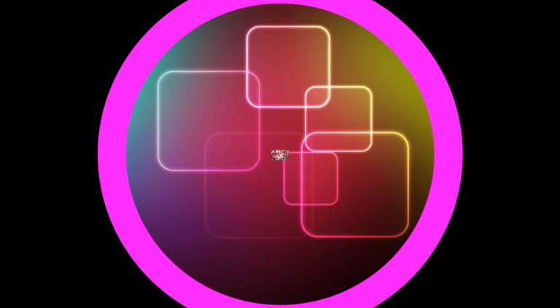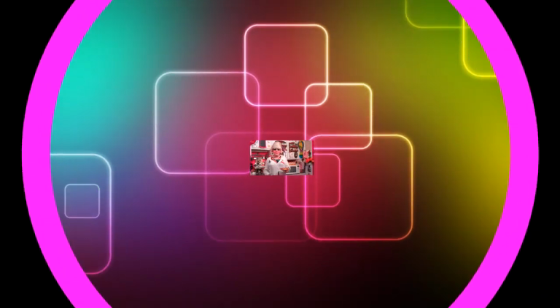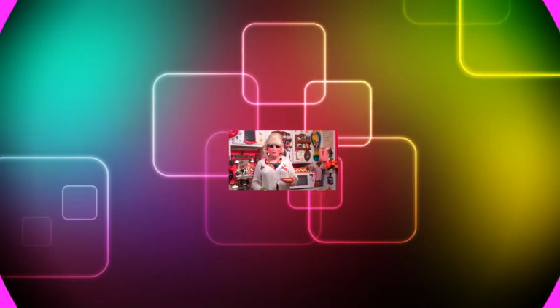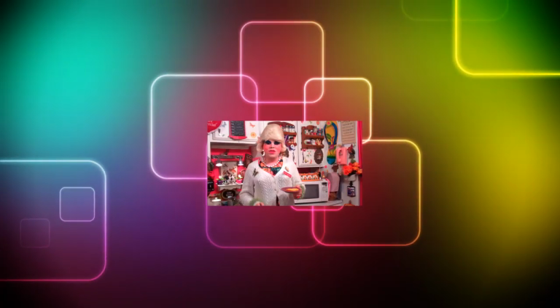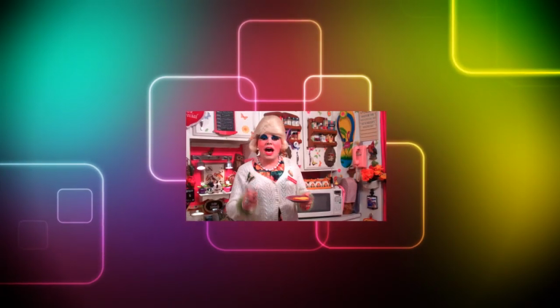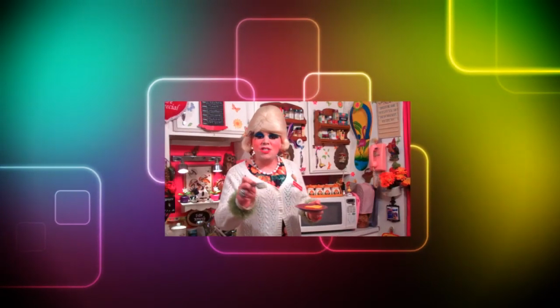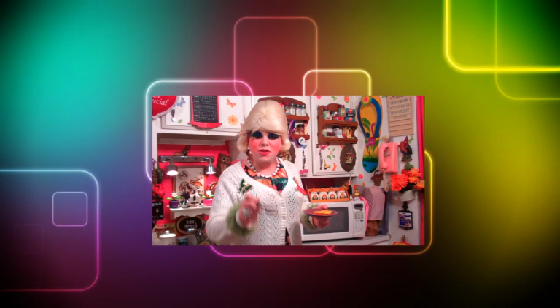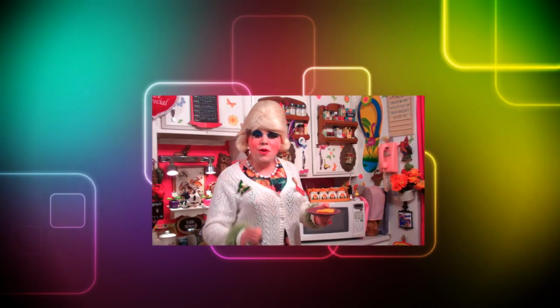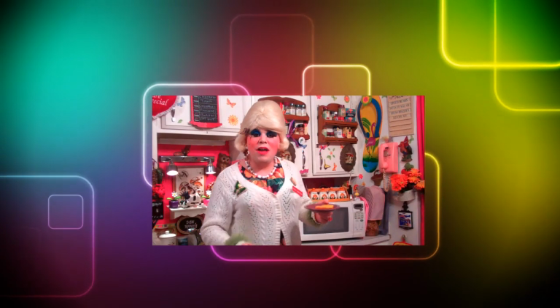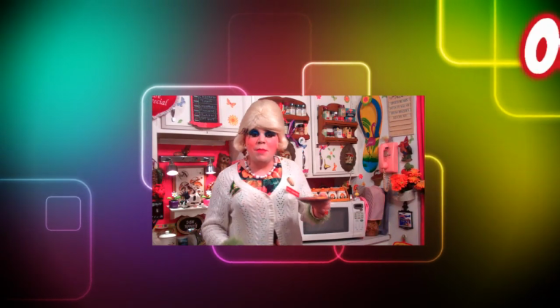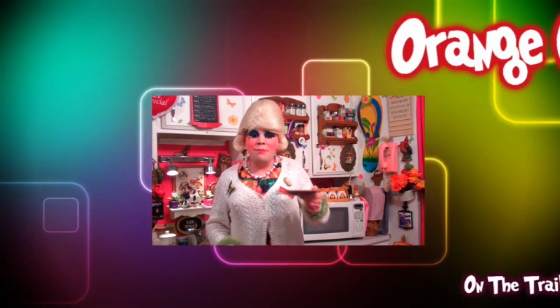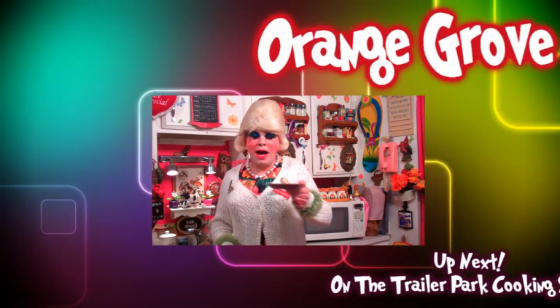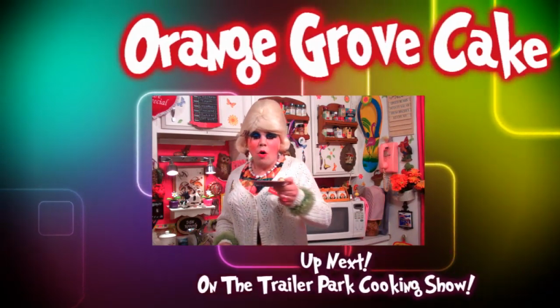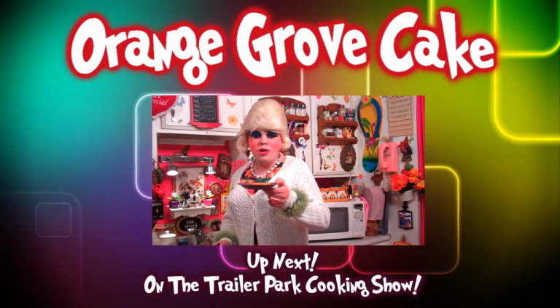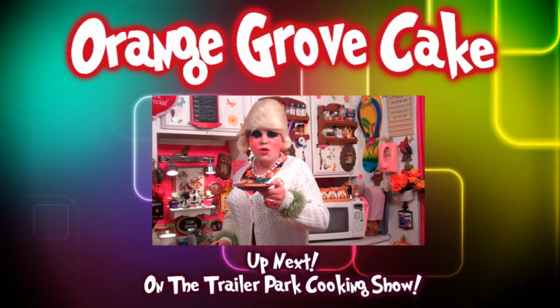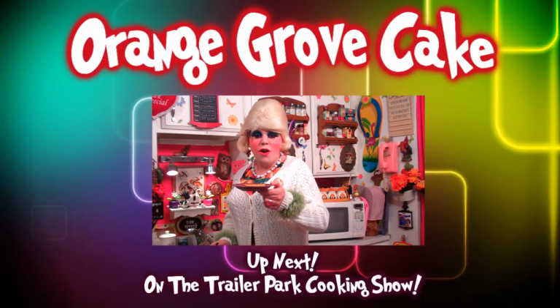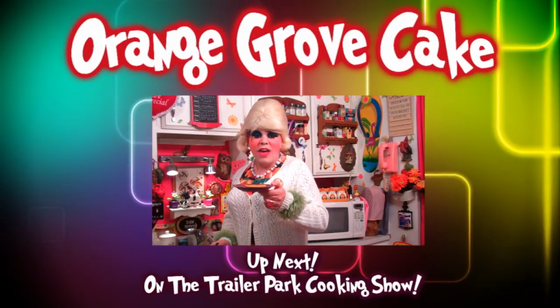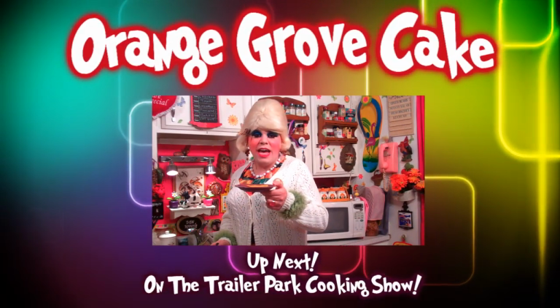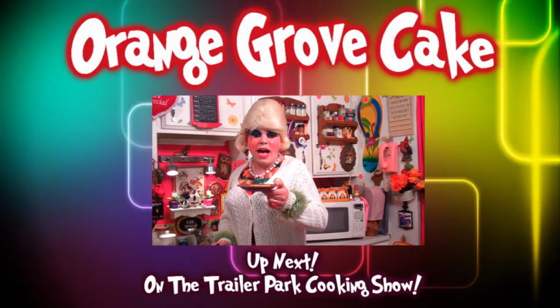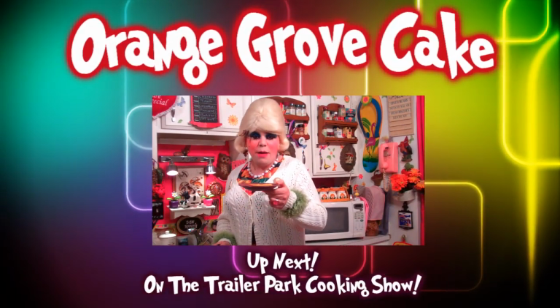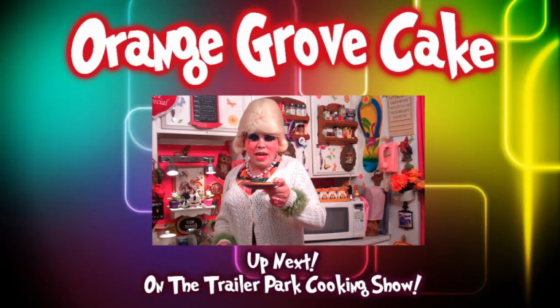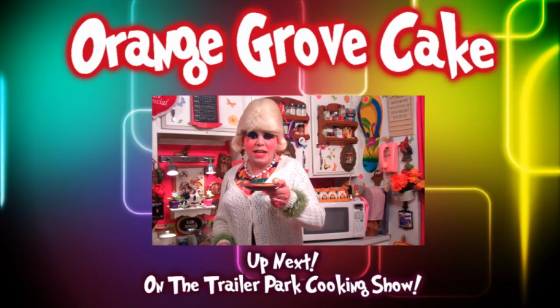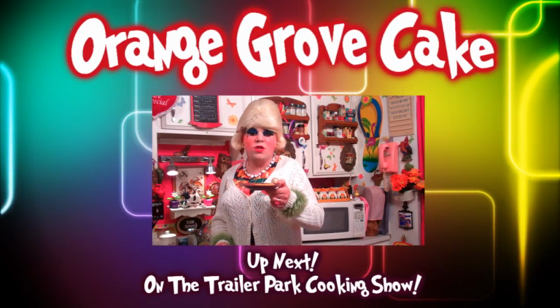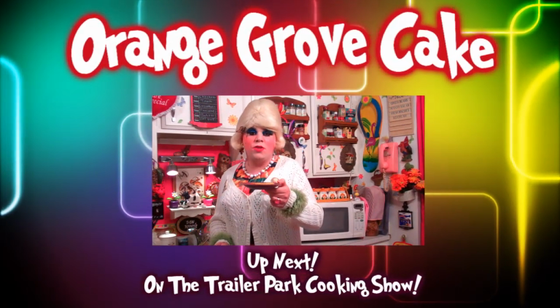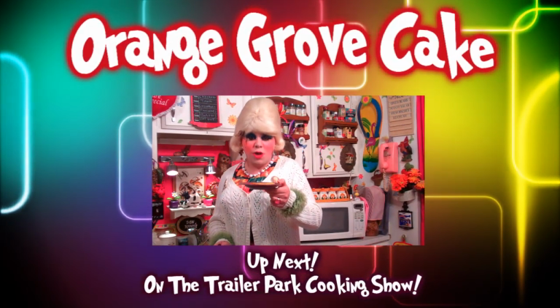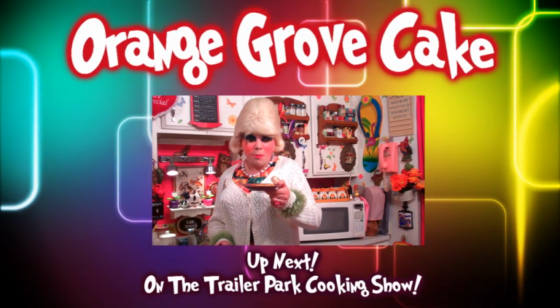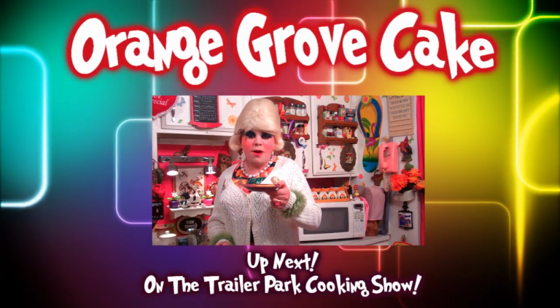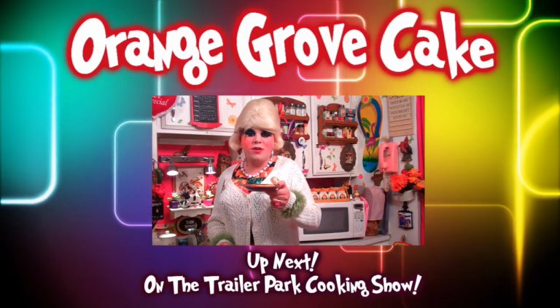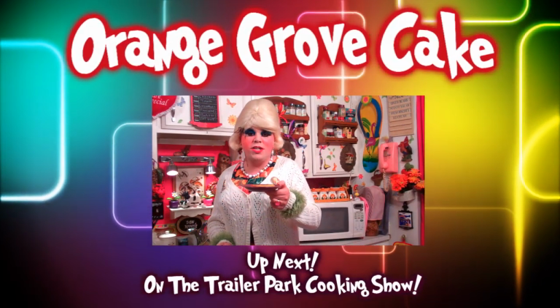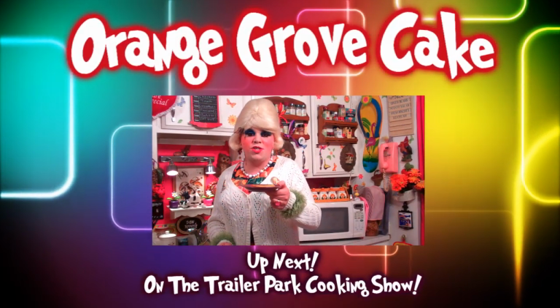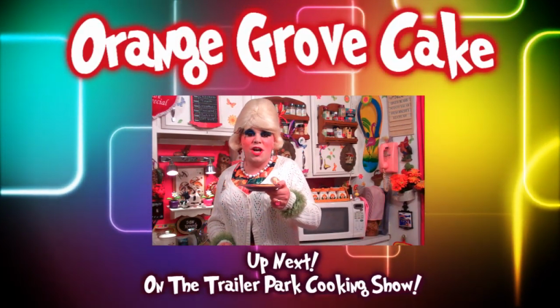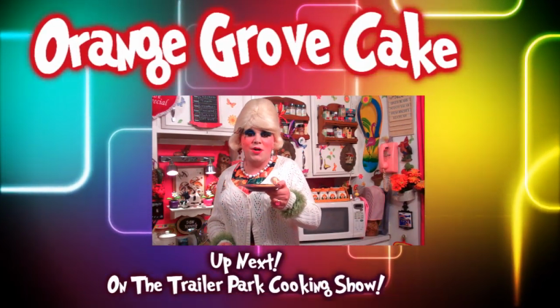I'll show you how to make my Orange Grove Cake, up next on the Trailer Park Cooking Show.